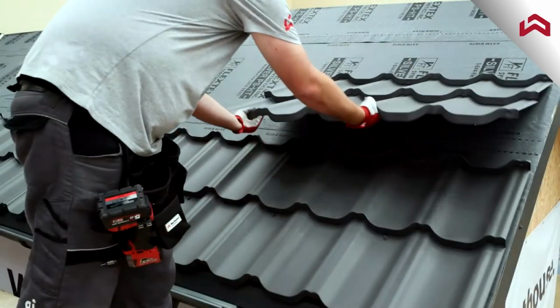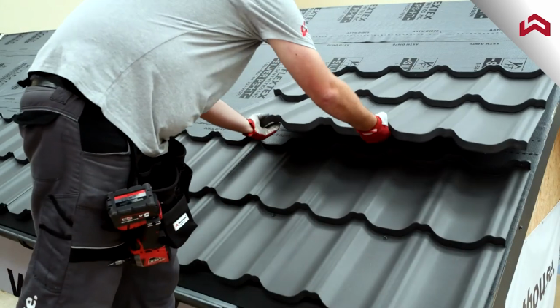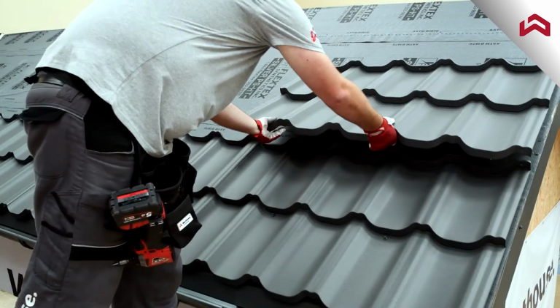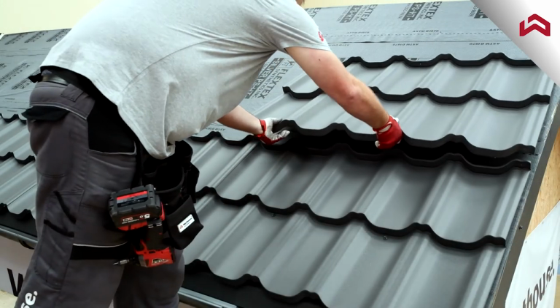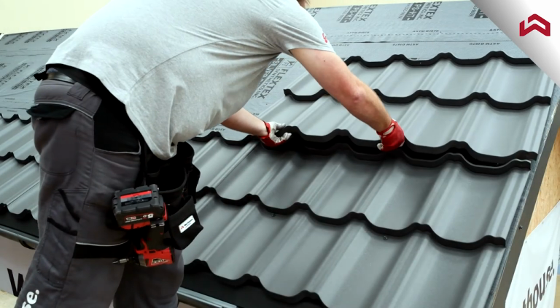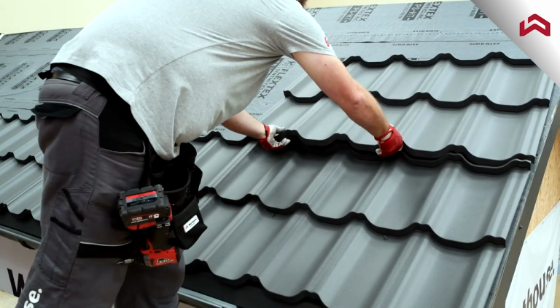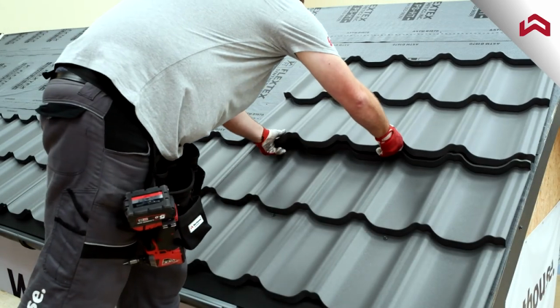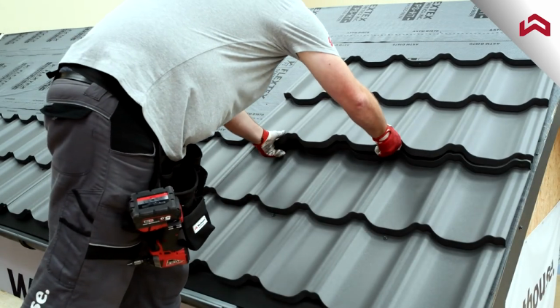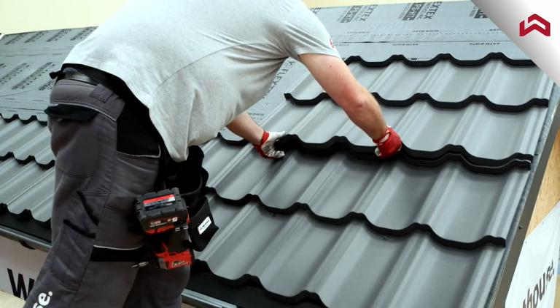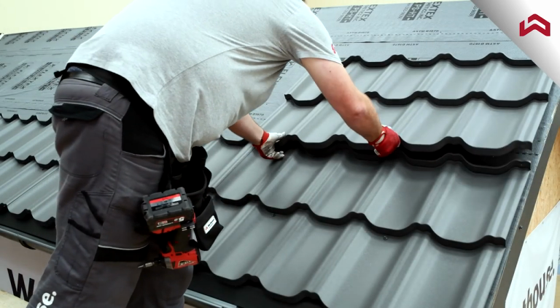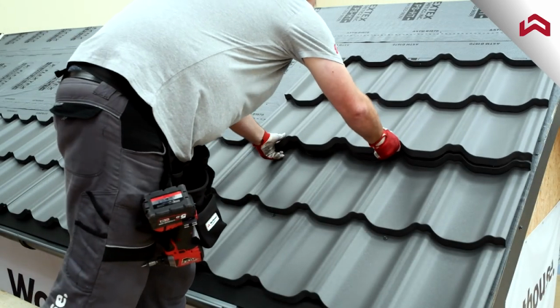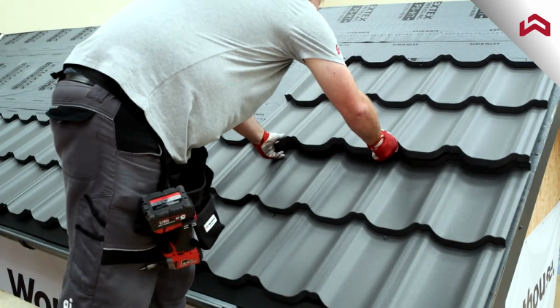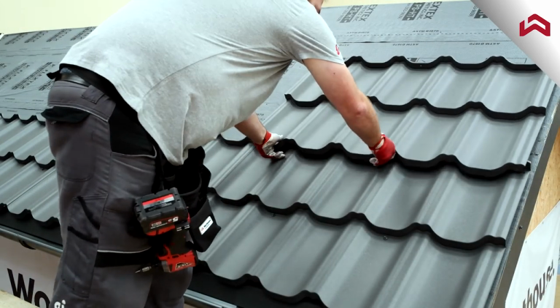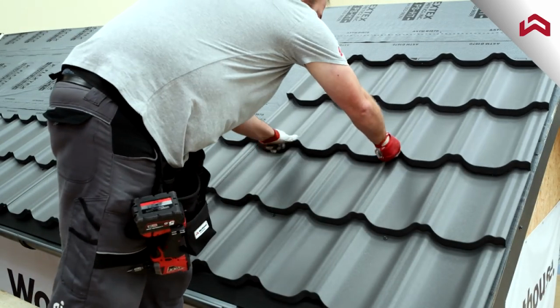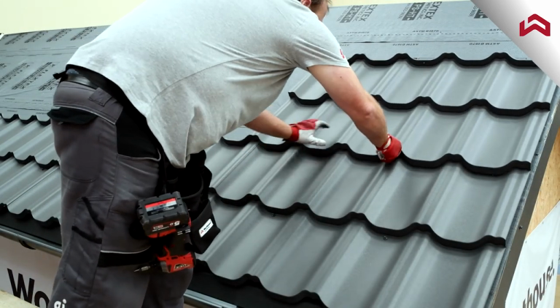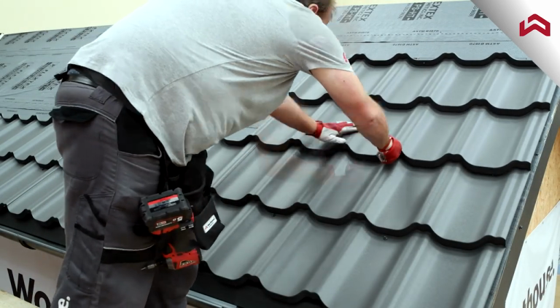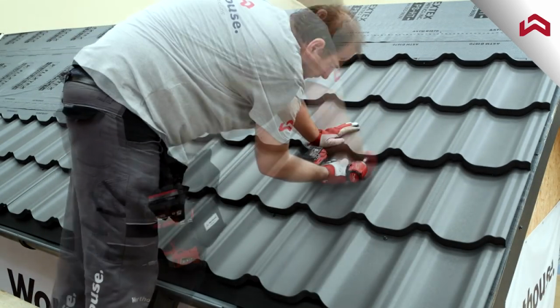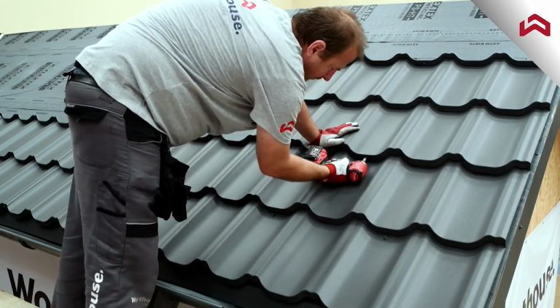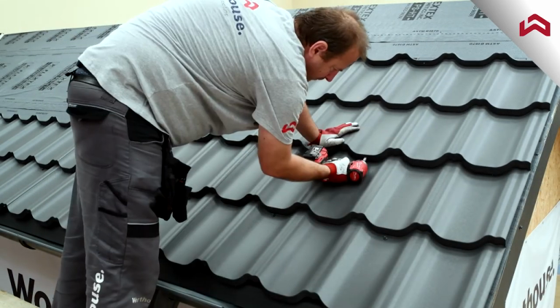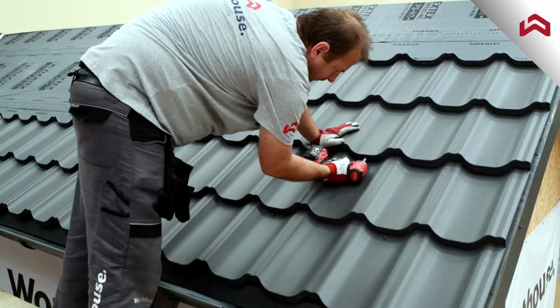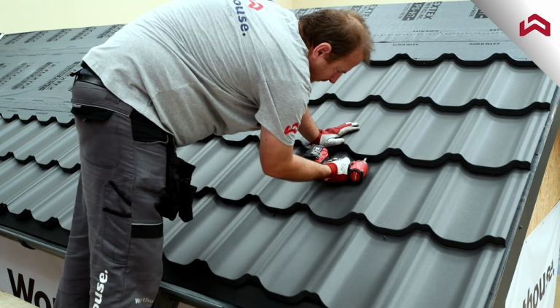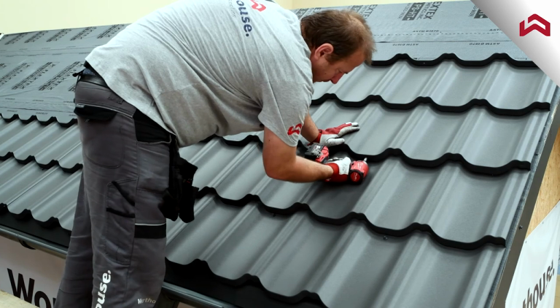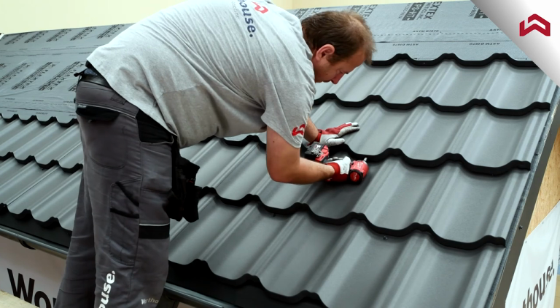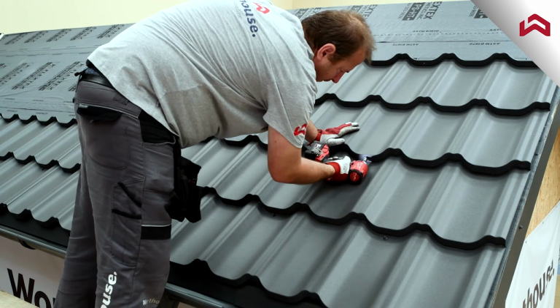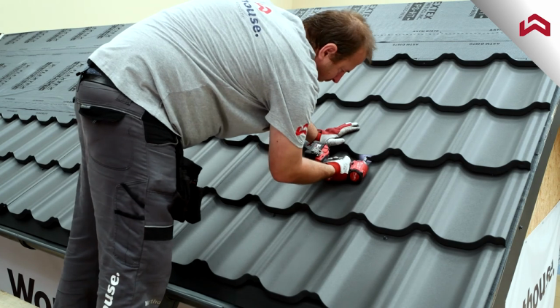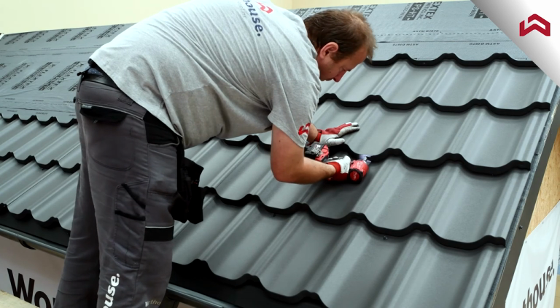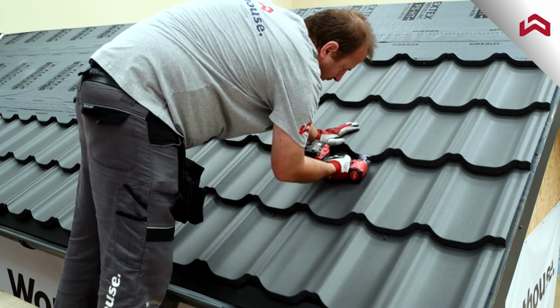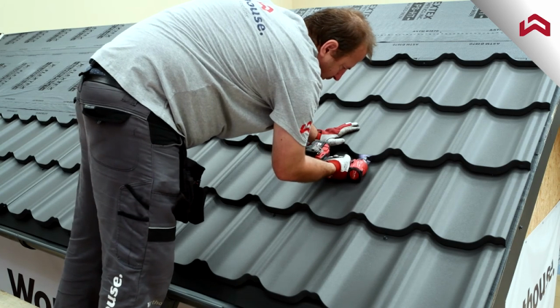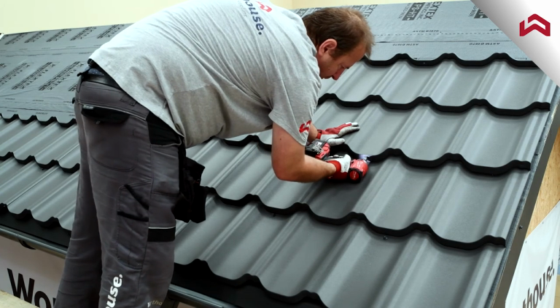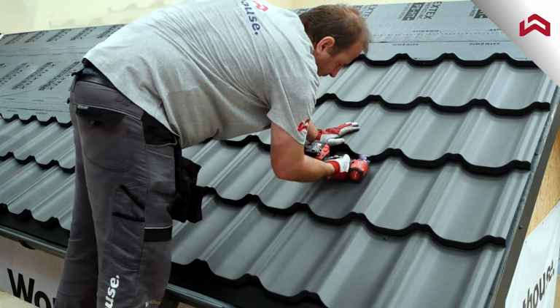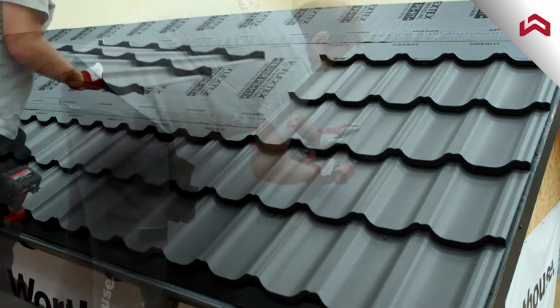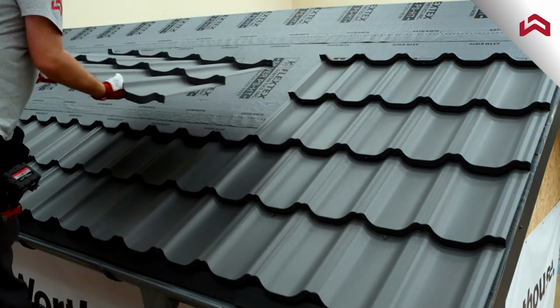Install the next row of panels starting from the right side. Connect the panels through the center hole first.